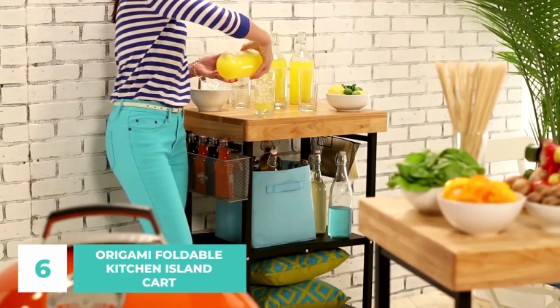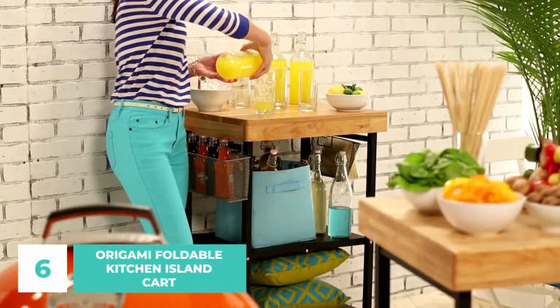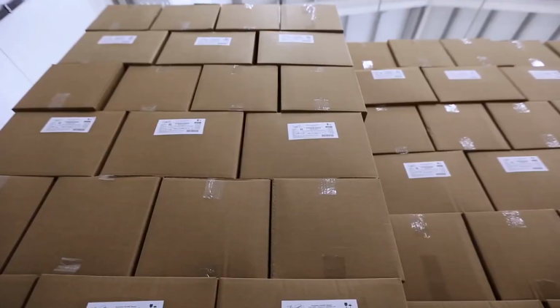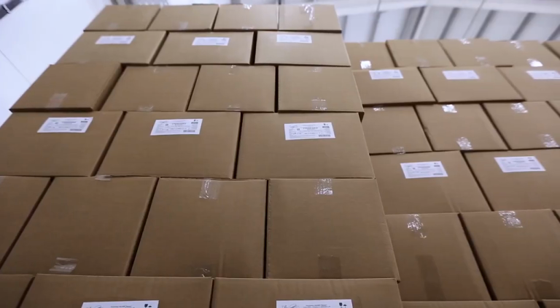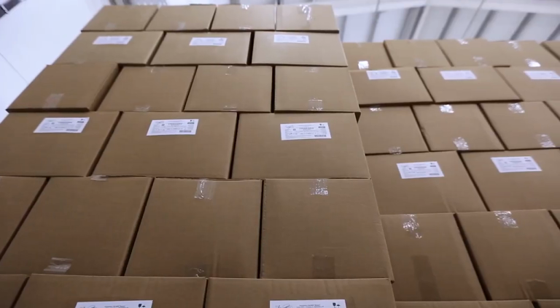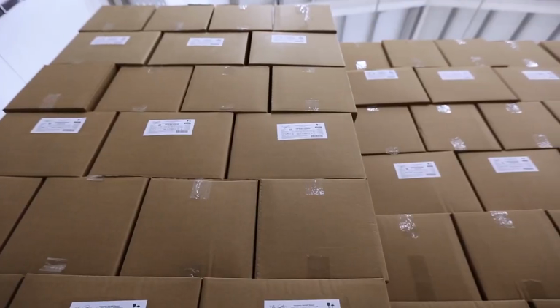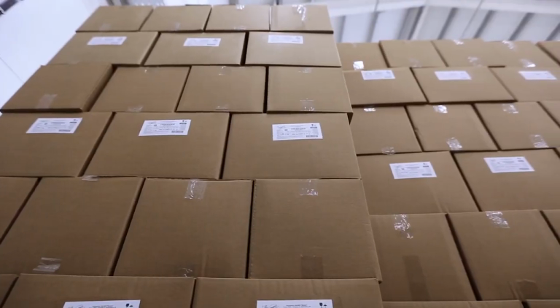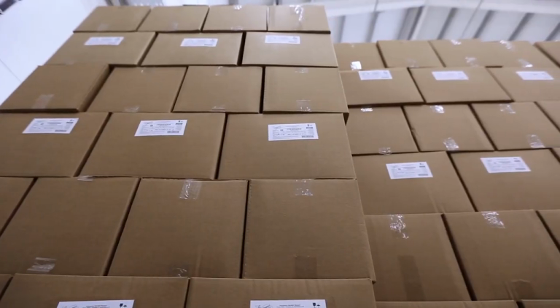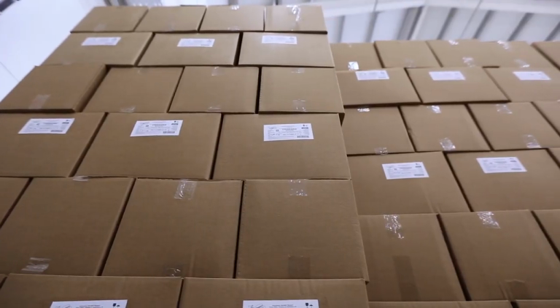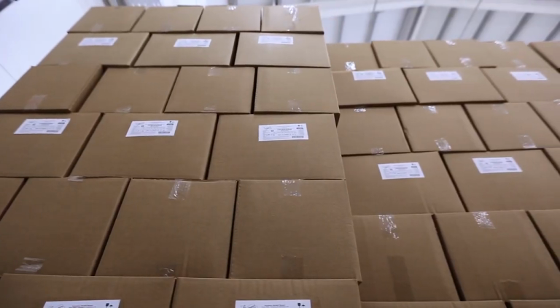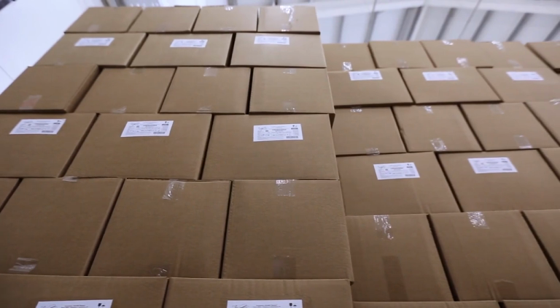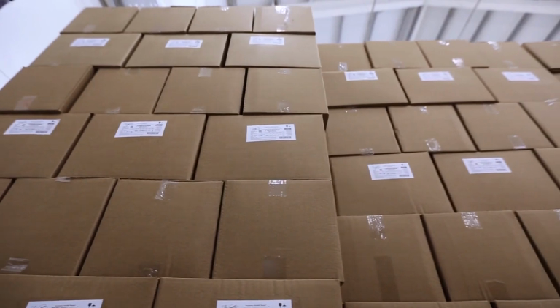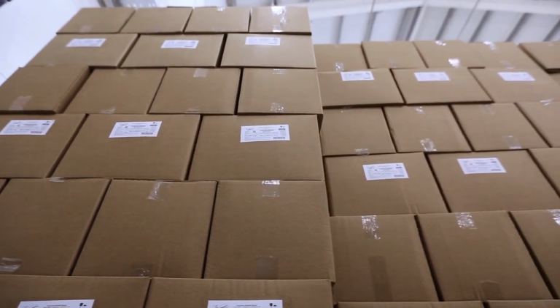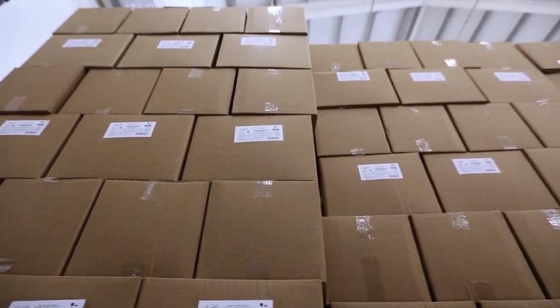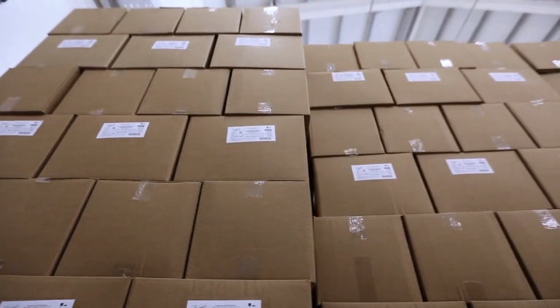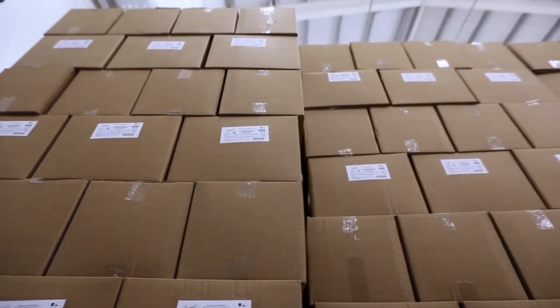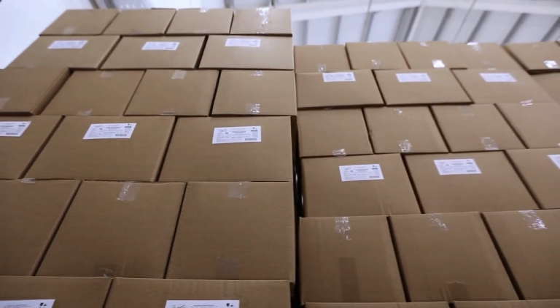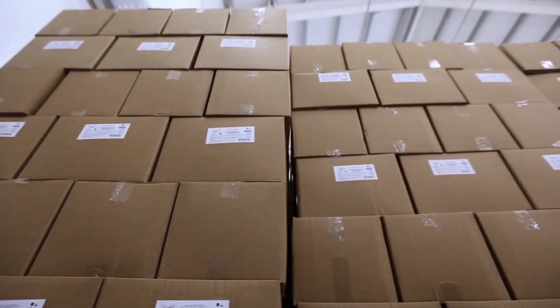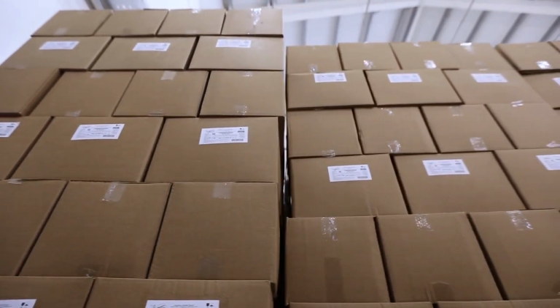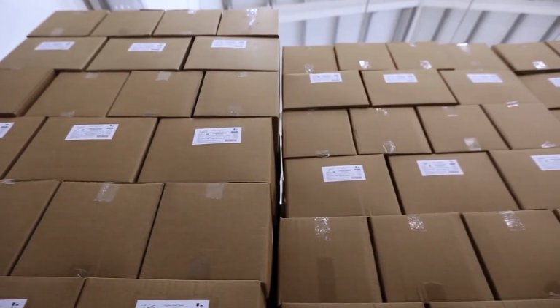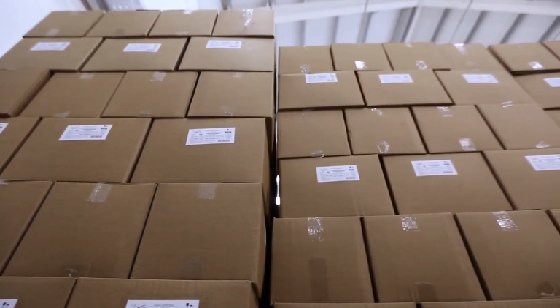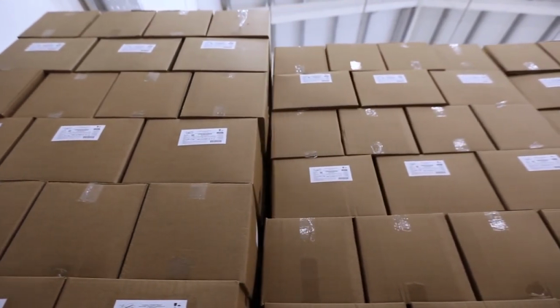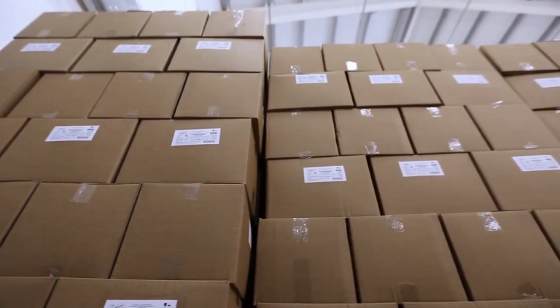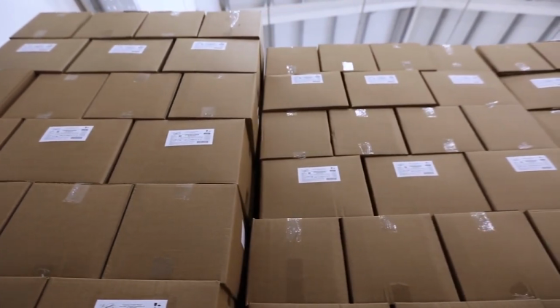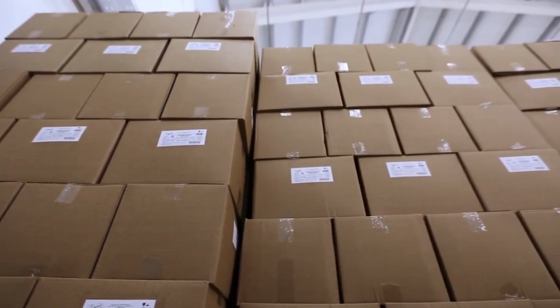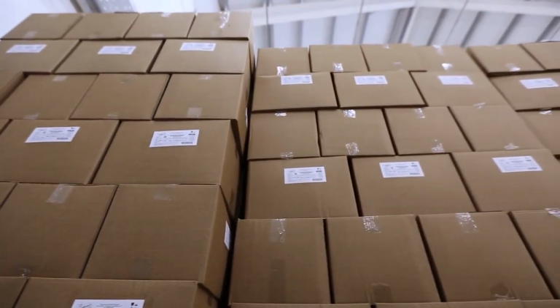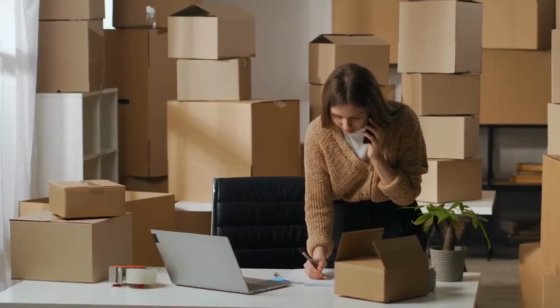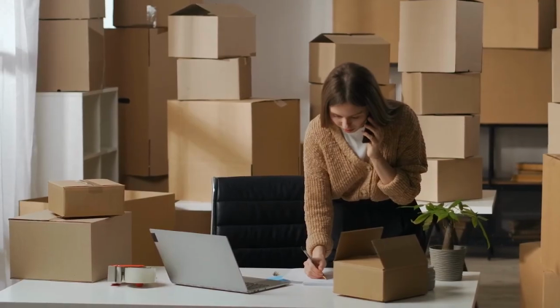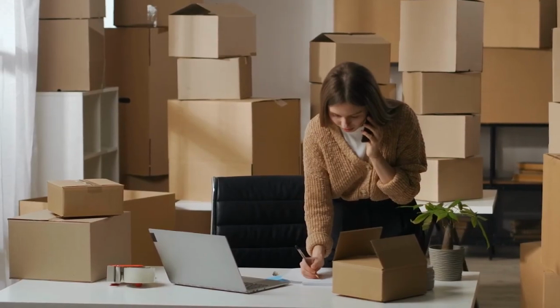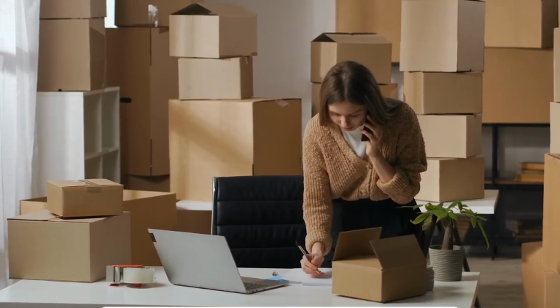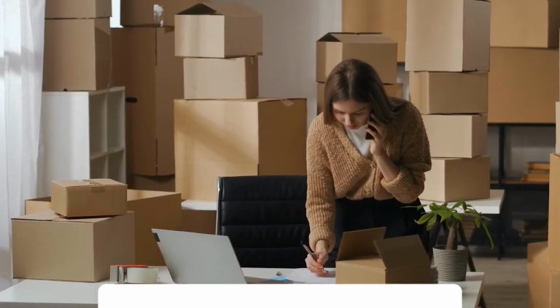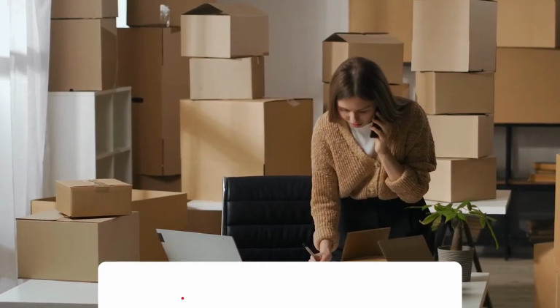The next tool on our list is a dream come true for those who have an eye for neat stacks and the ability to label them creatively.